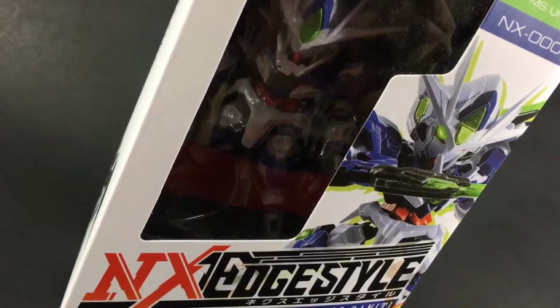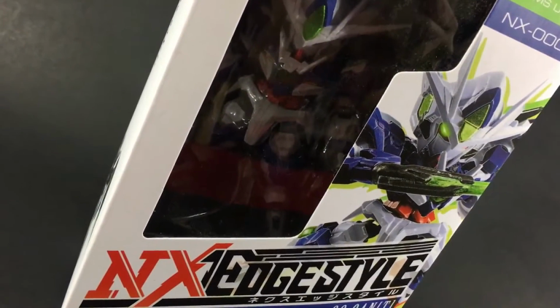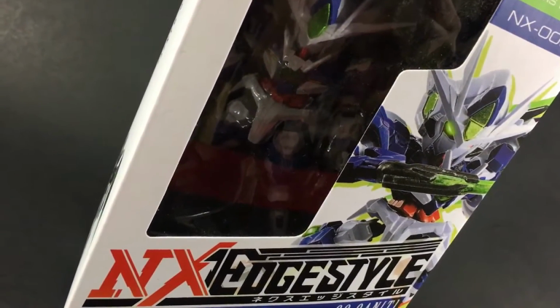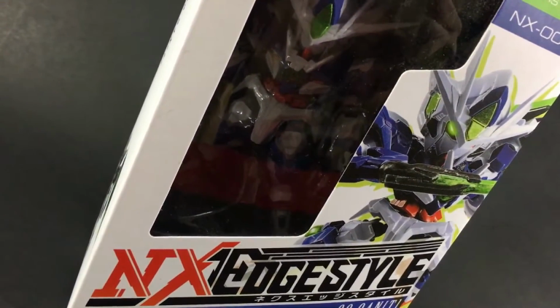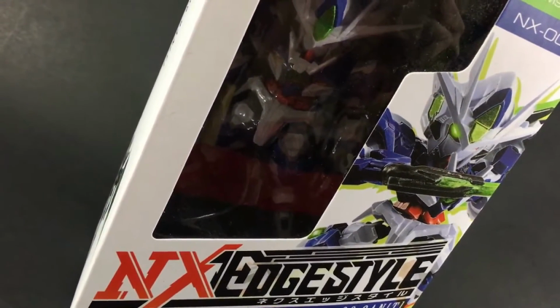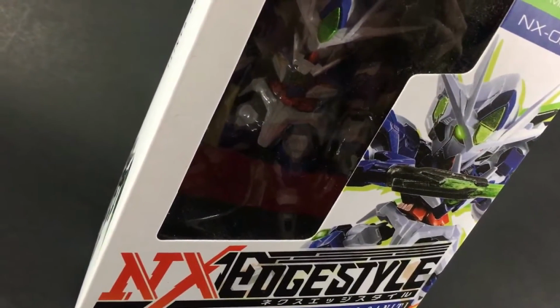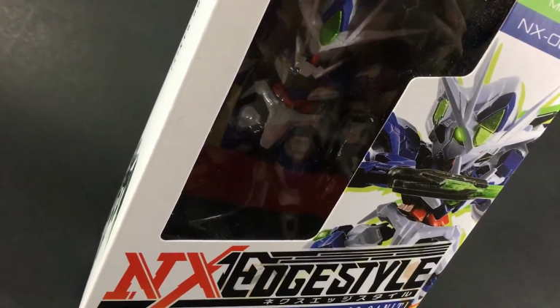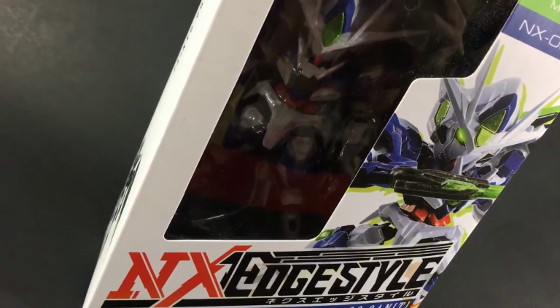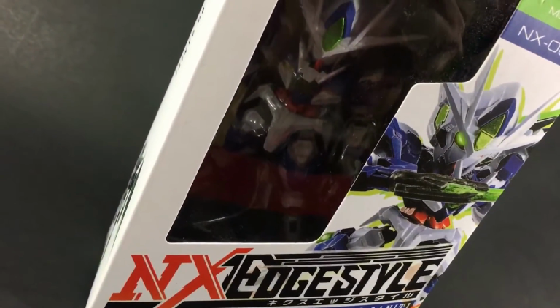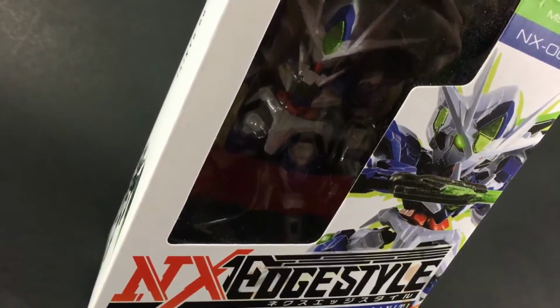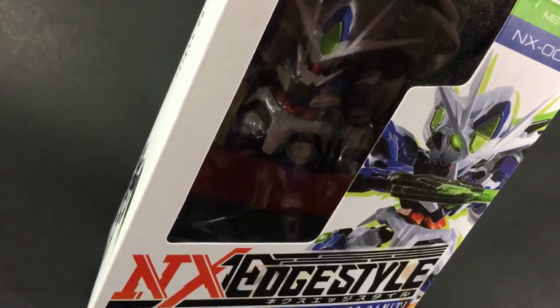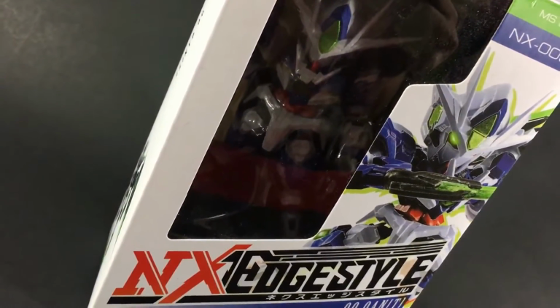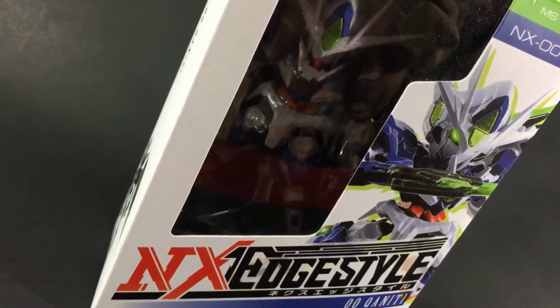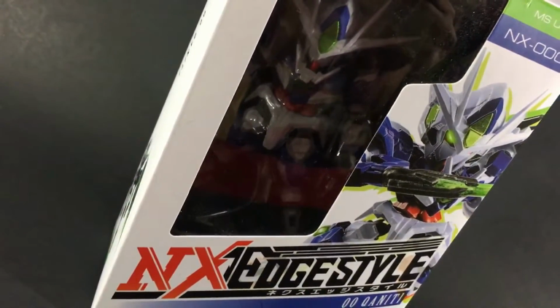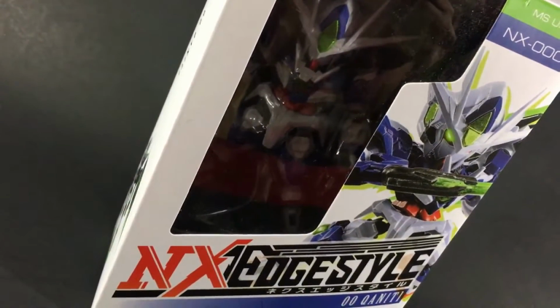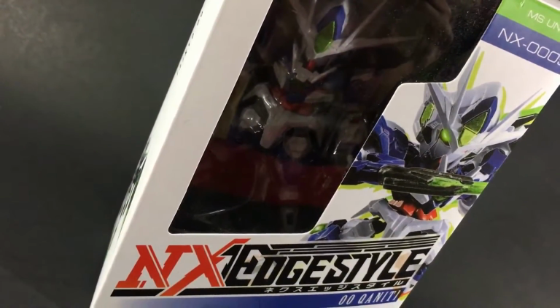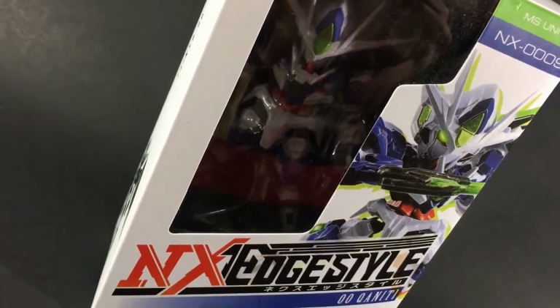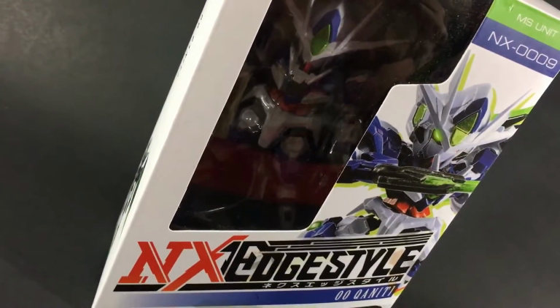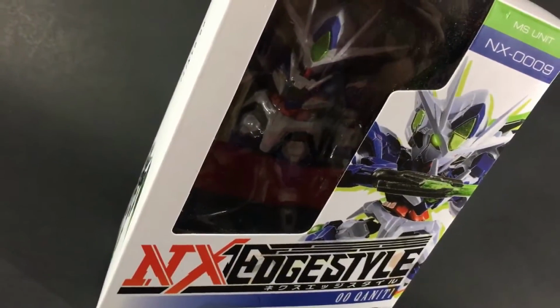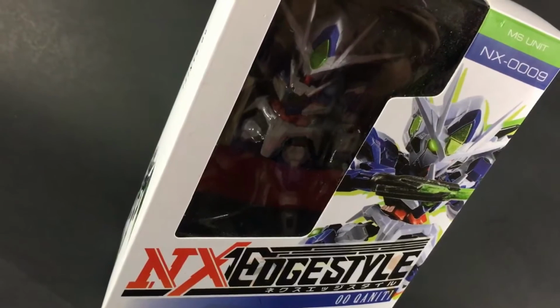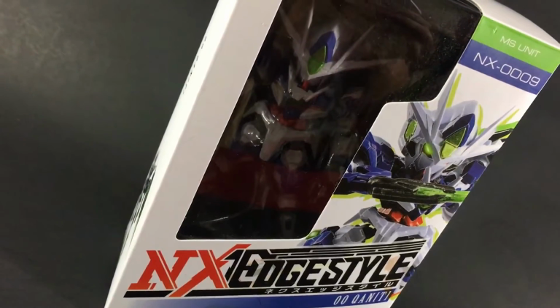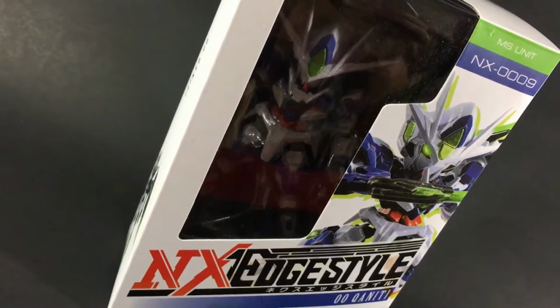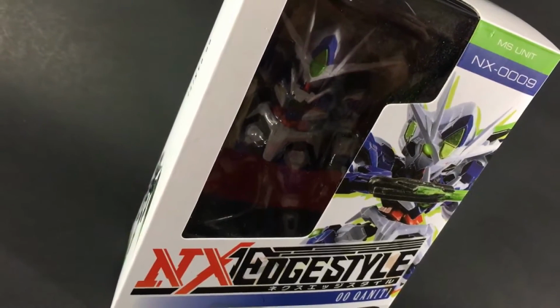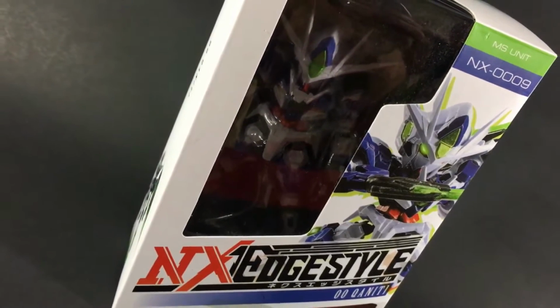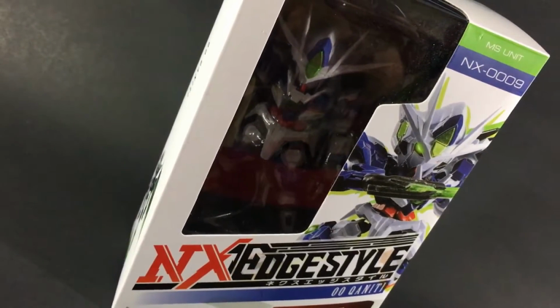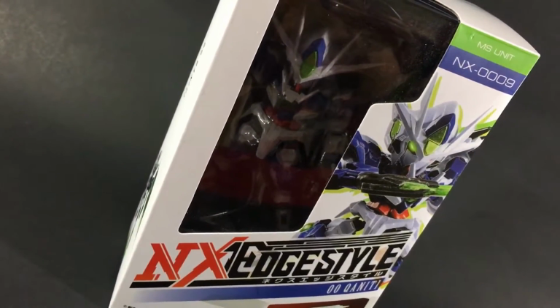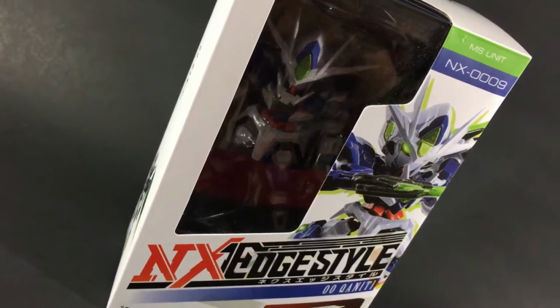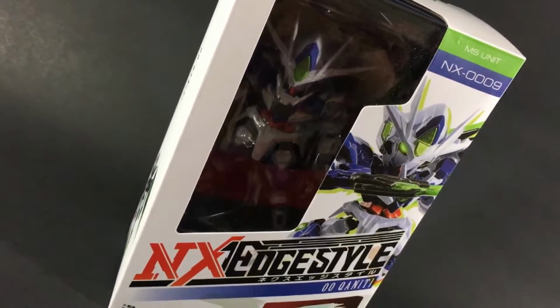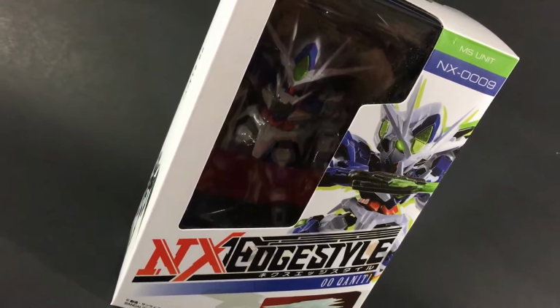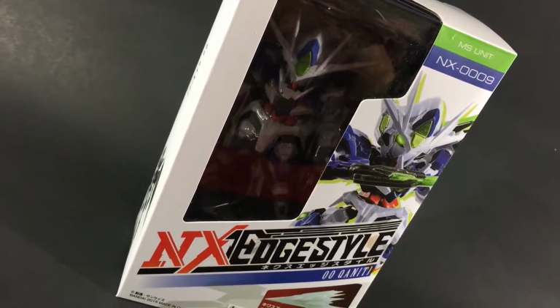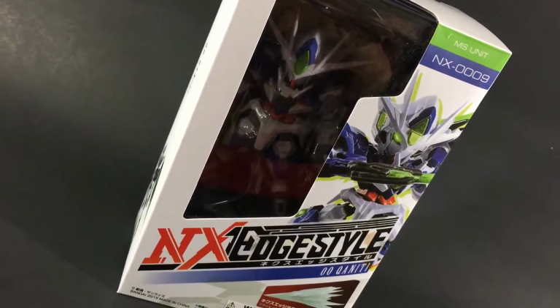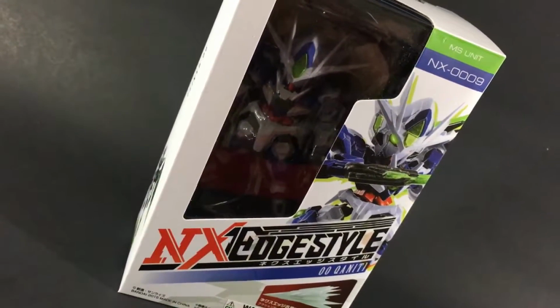What's going on guys, VersusZ here bringing you a video review of the NX Edge Style Double O Quanta.